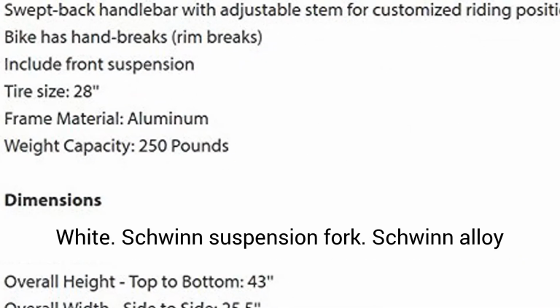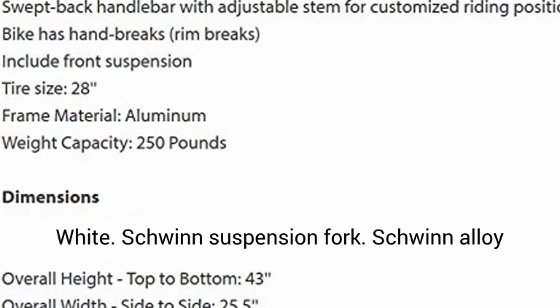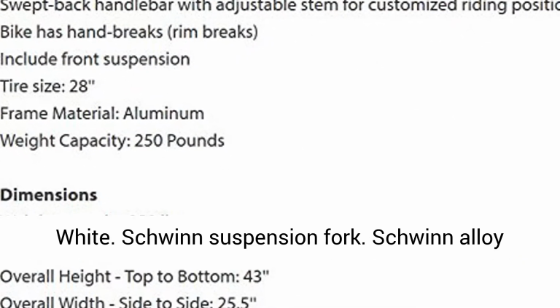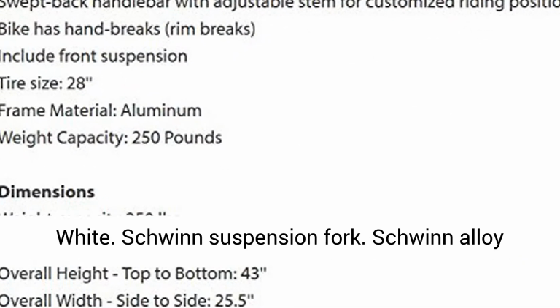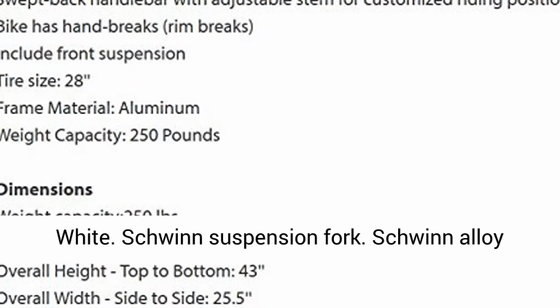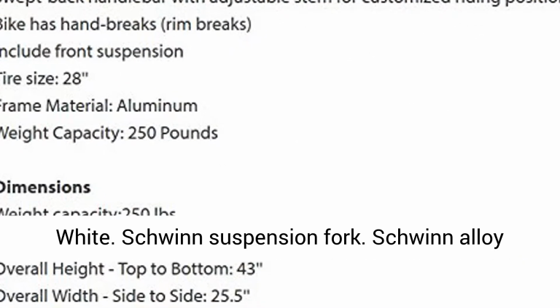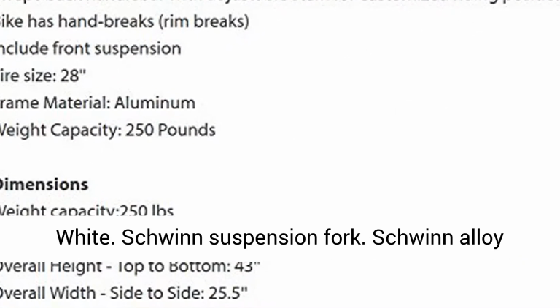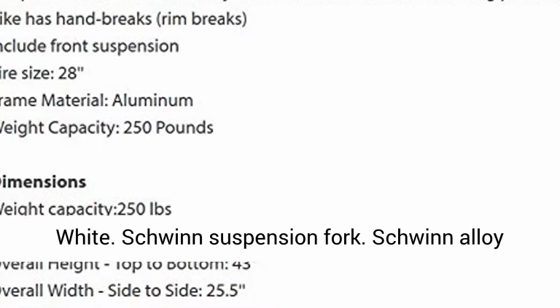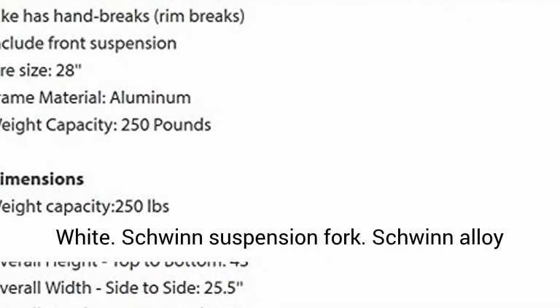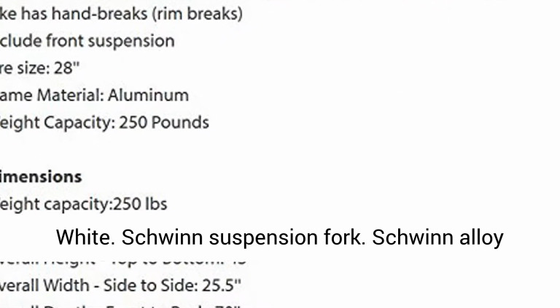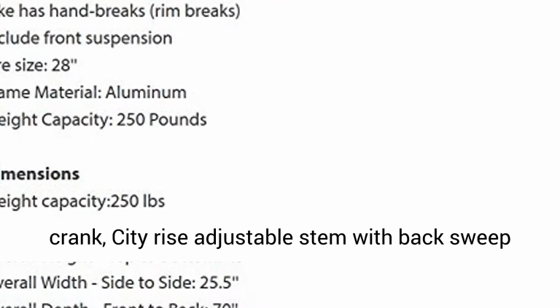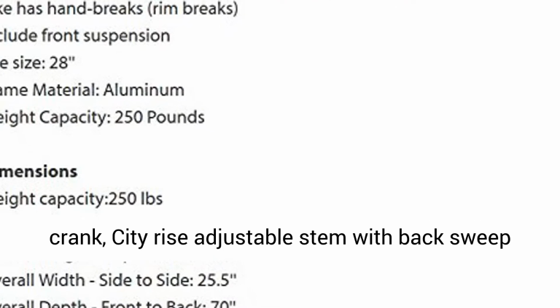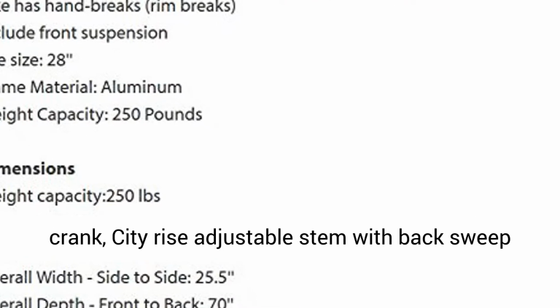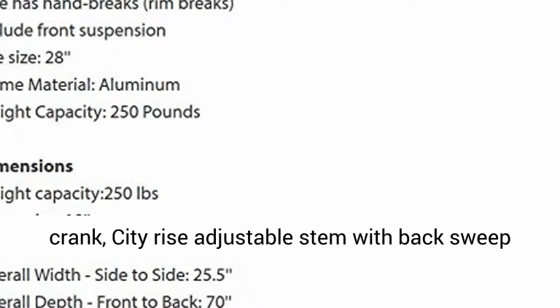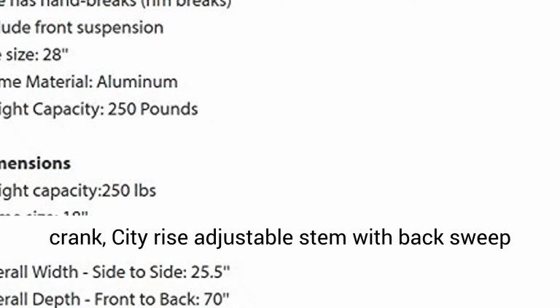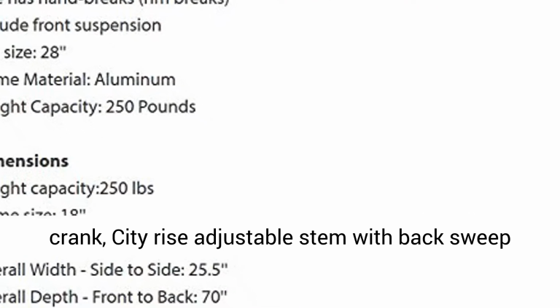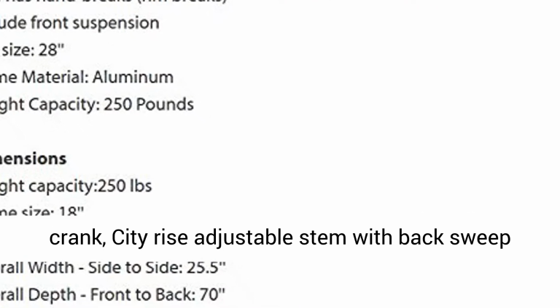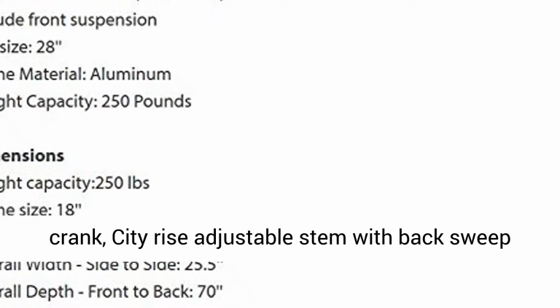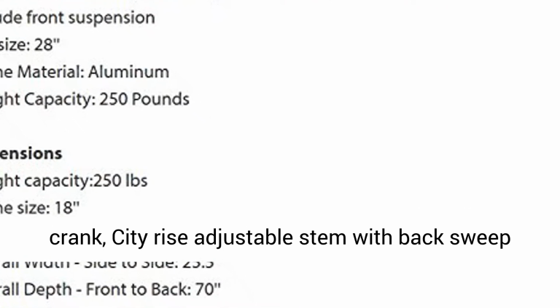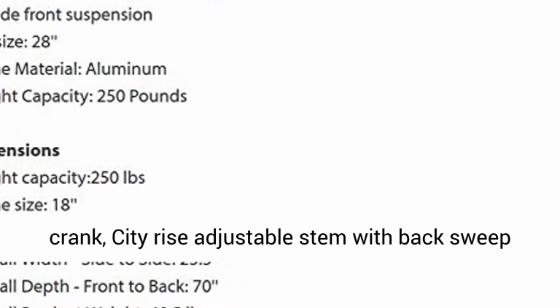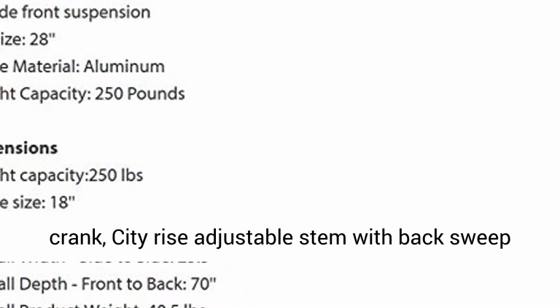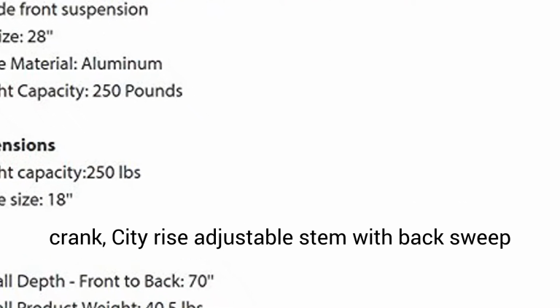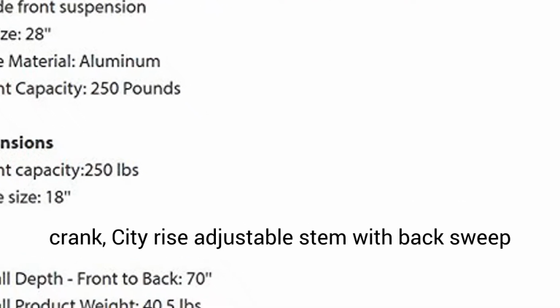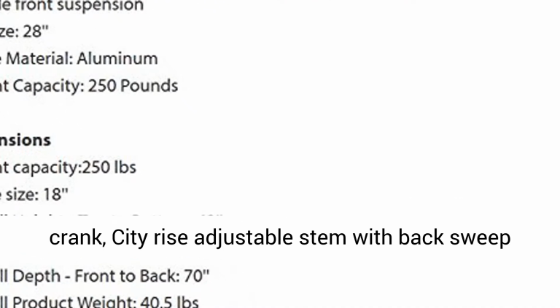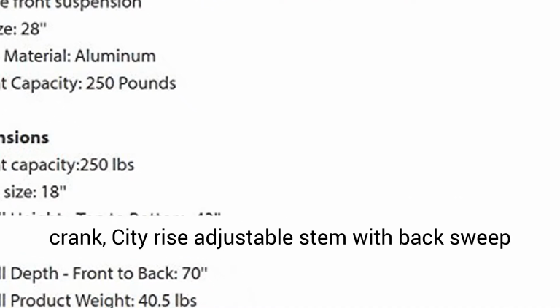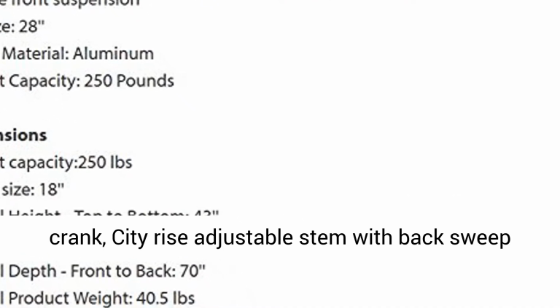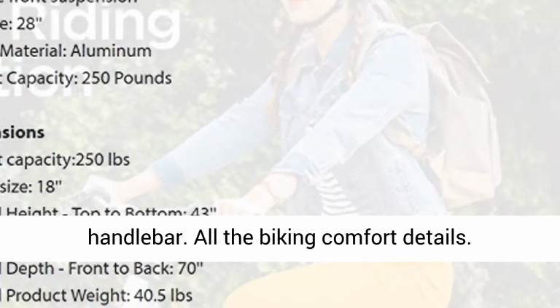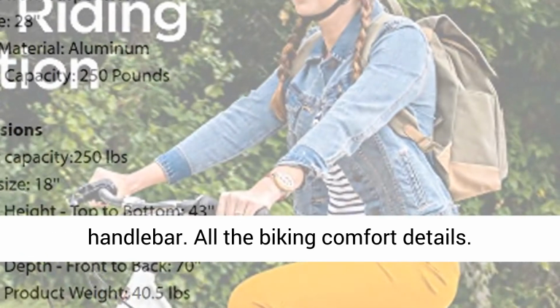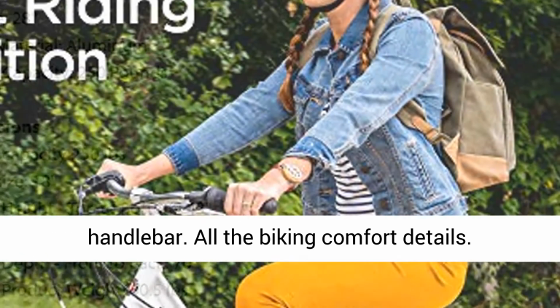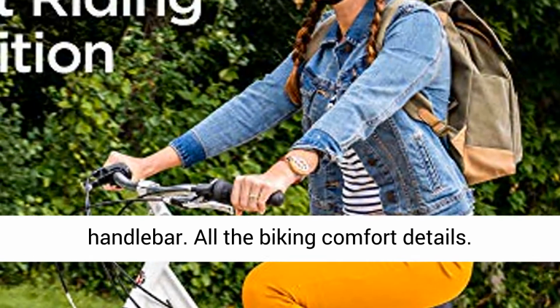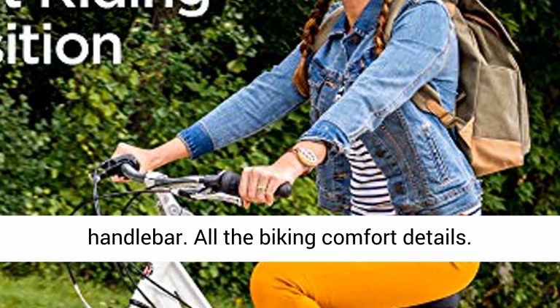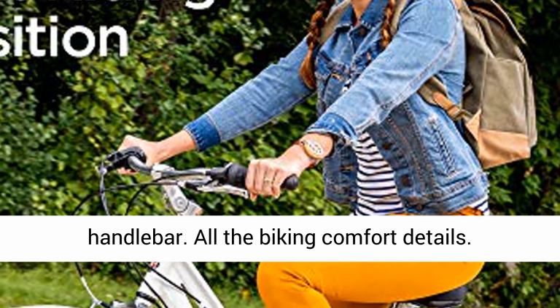Schwinn Suspension Fork. Schwinn Alloy Crank, City Rise Adjustable Stem with Back Sweep Handlebar.